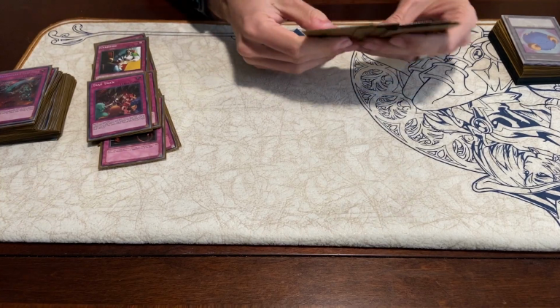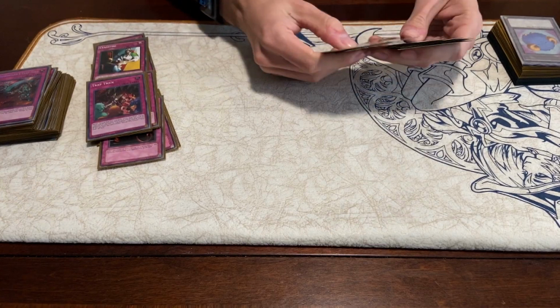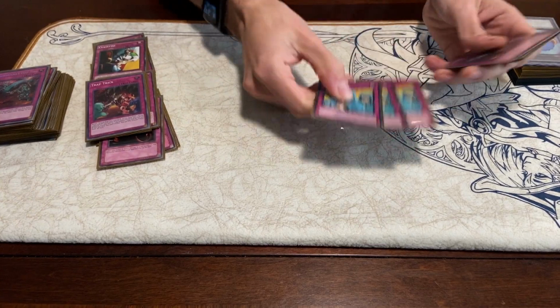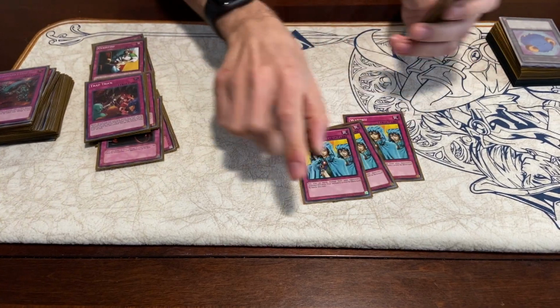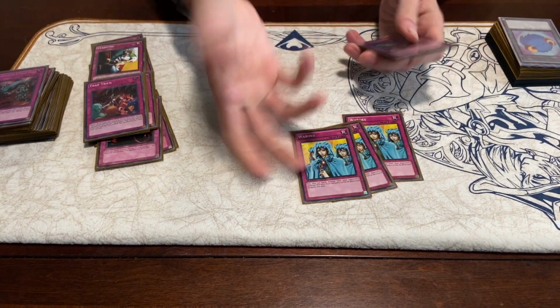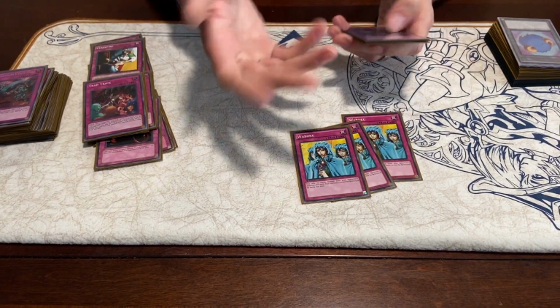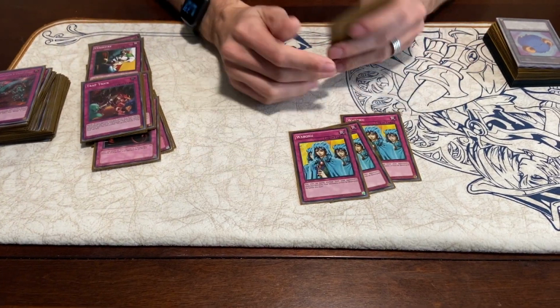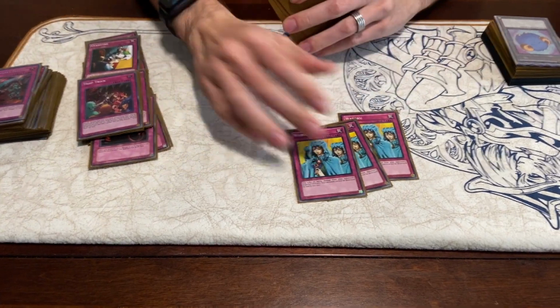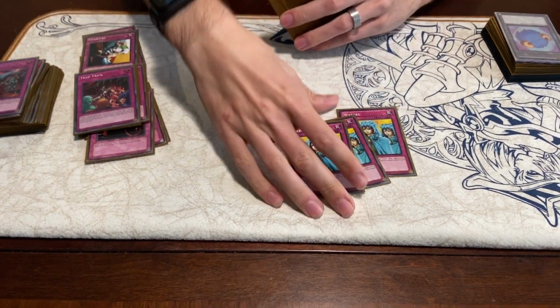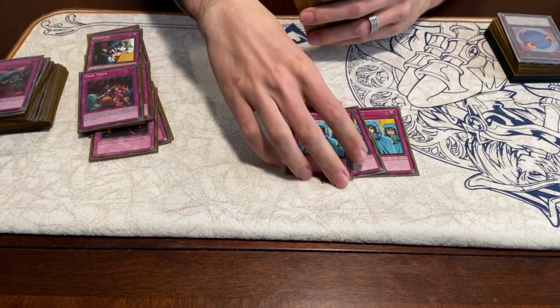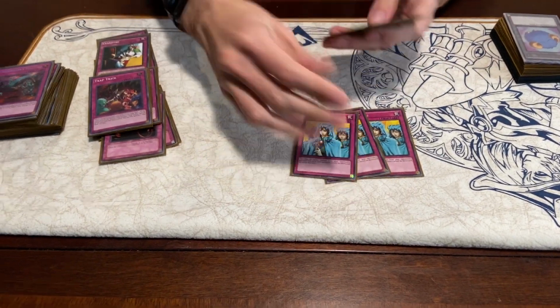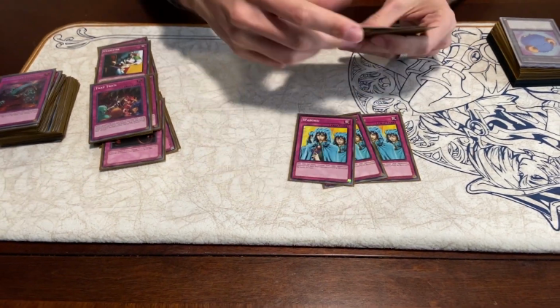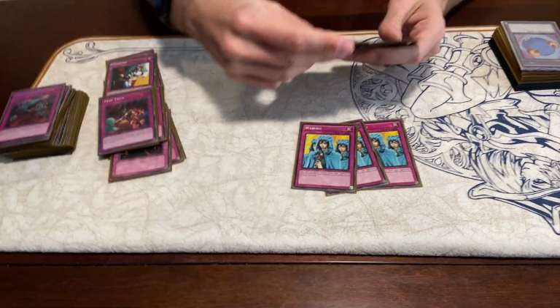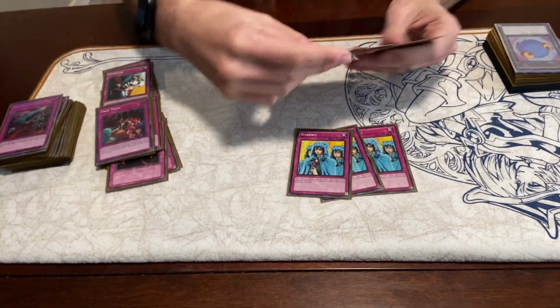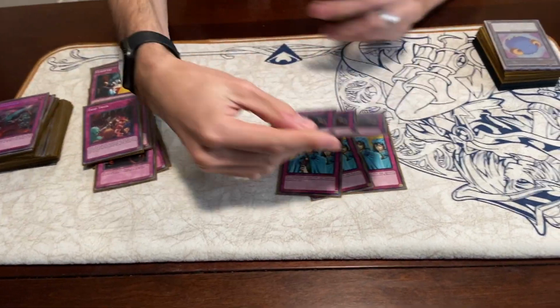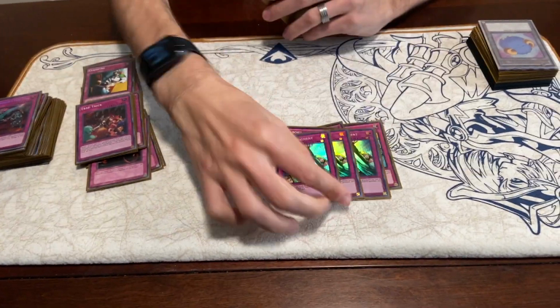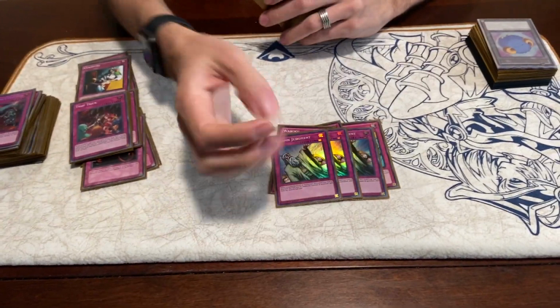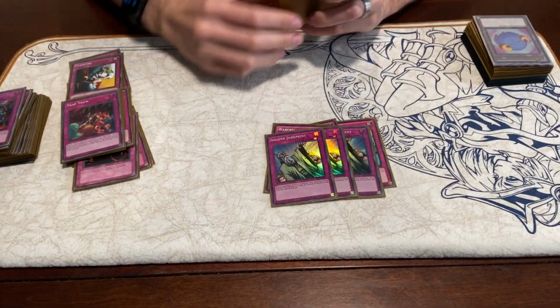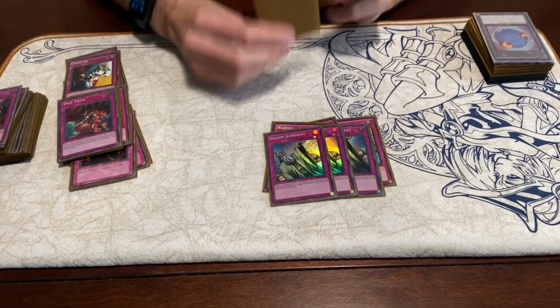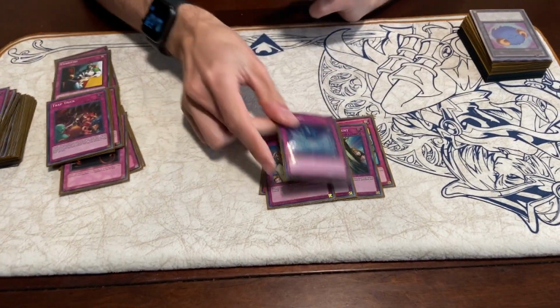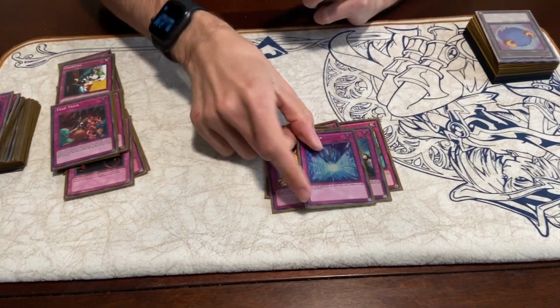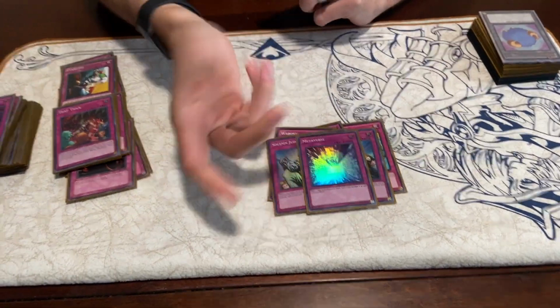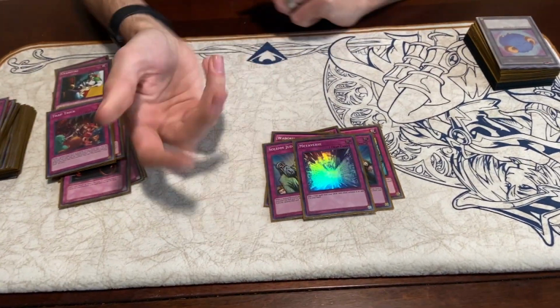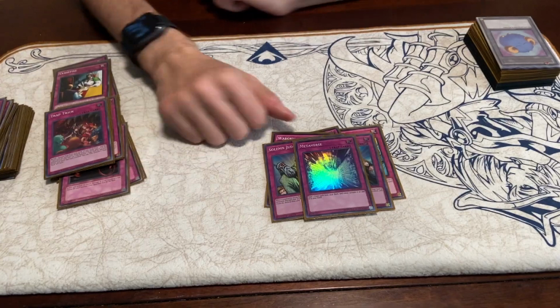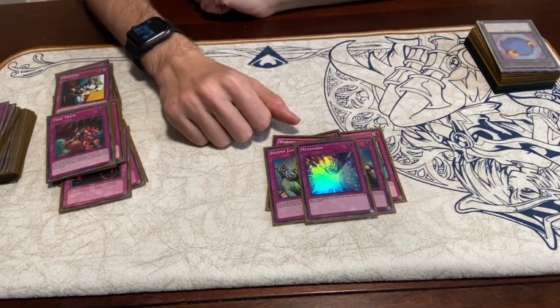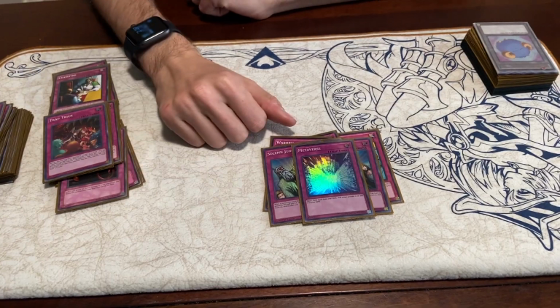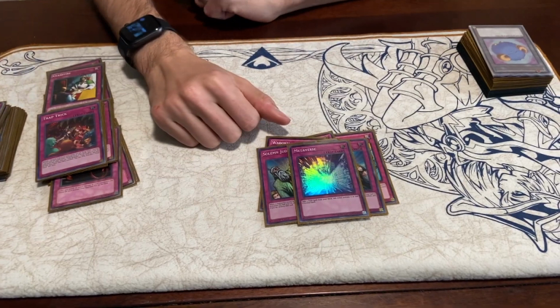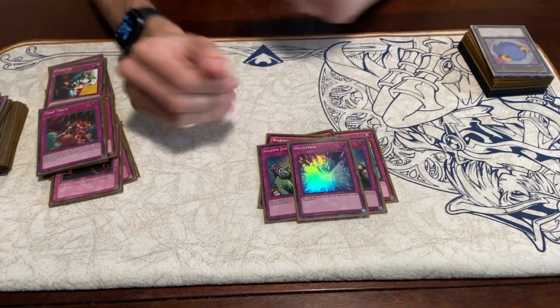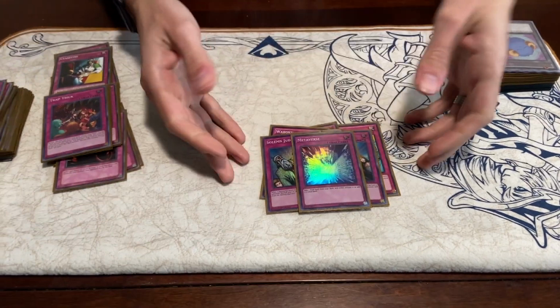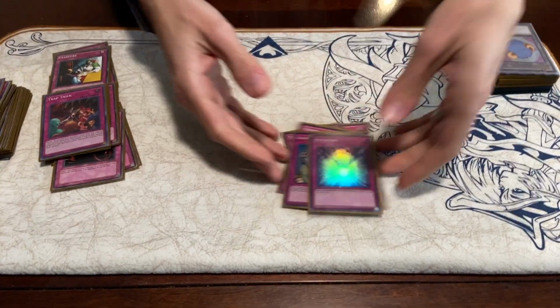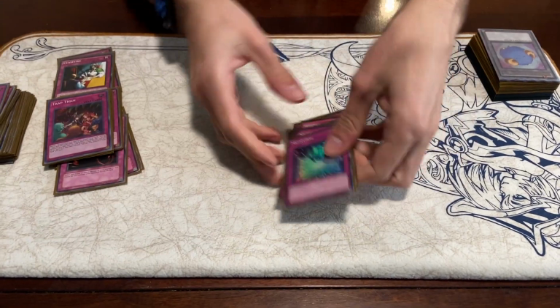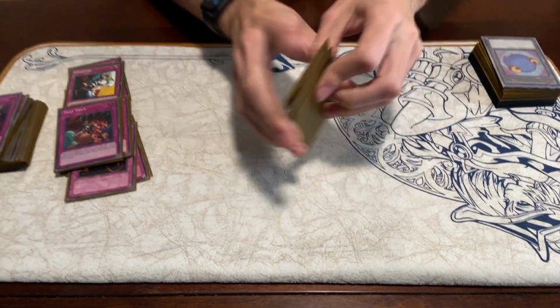3 Waboku for stalling, 3 Solemn Judgment, and 1 Metaverse for Mystic Mine, obviously.